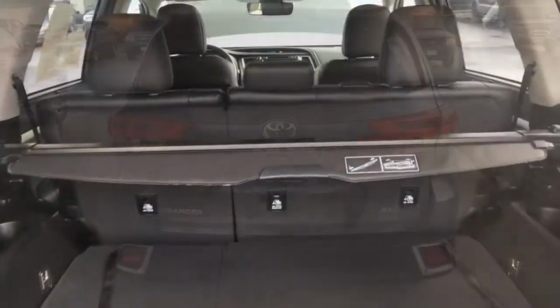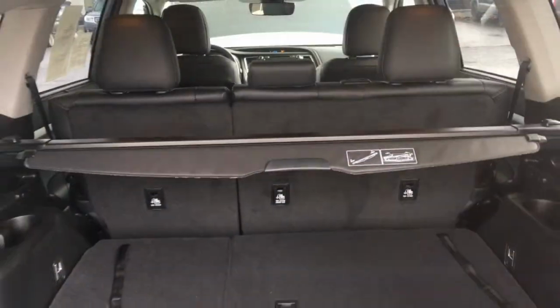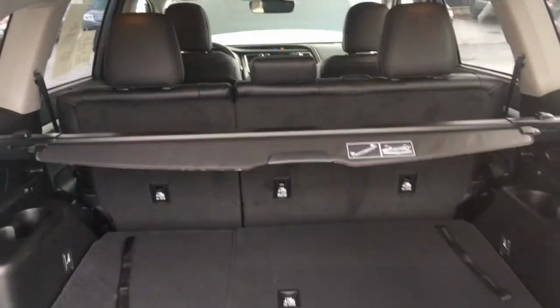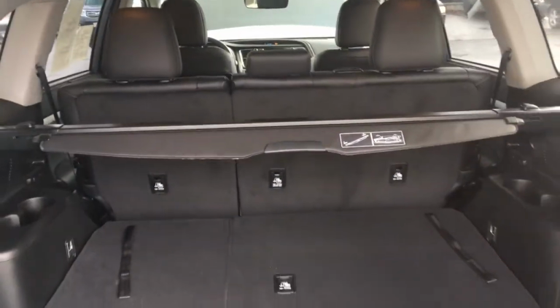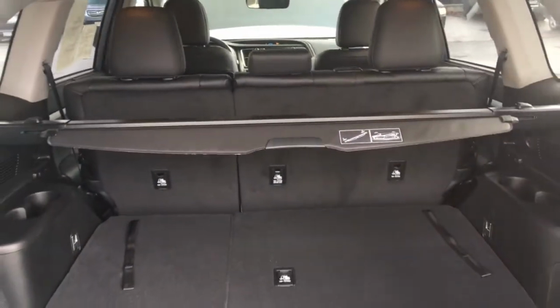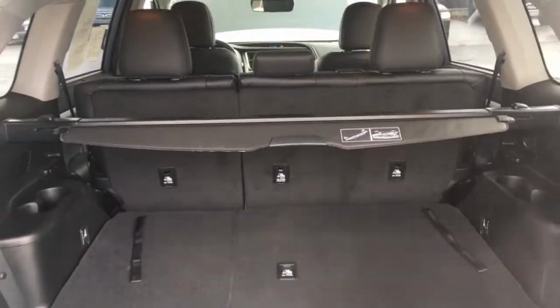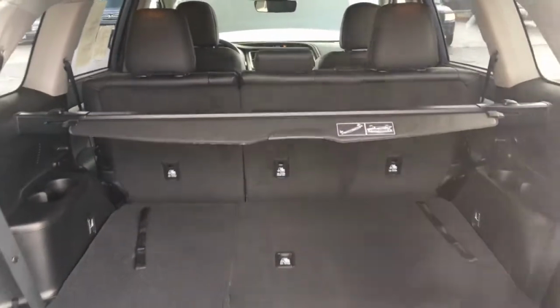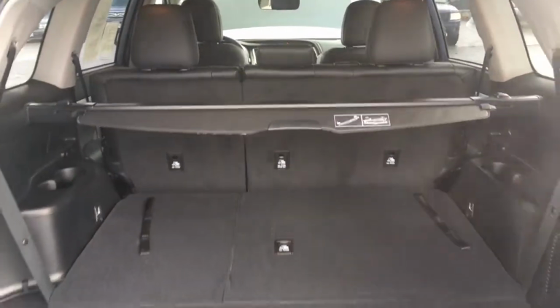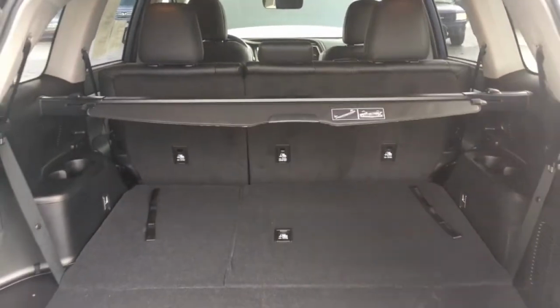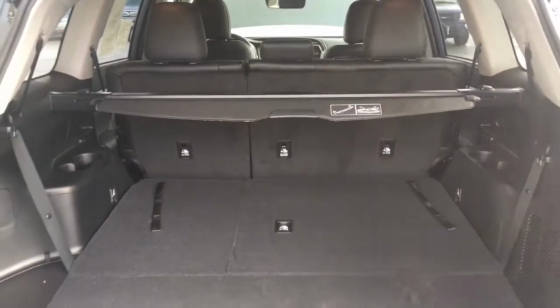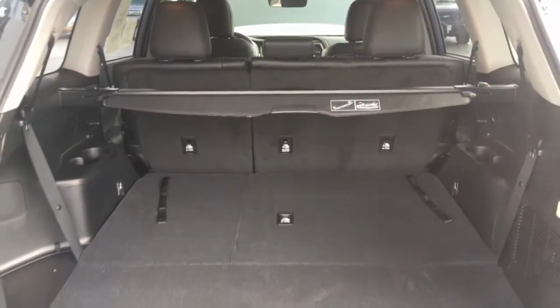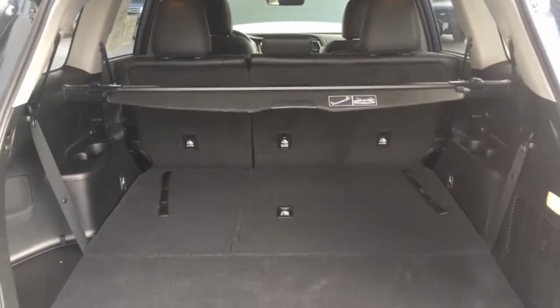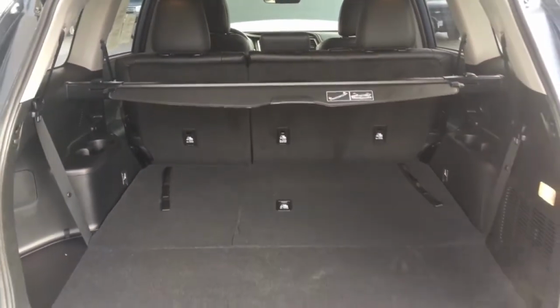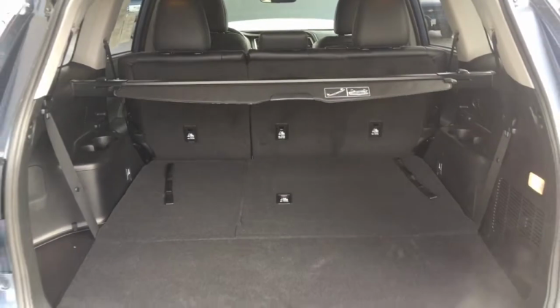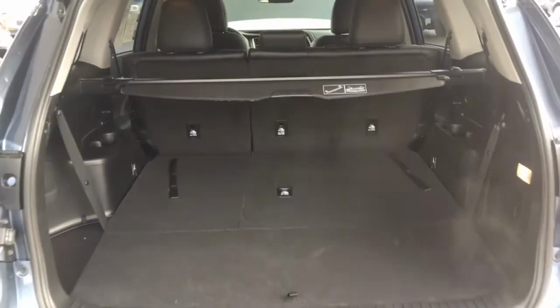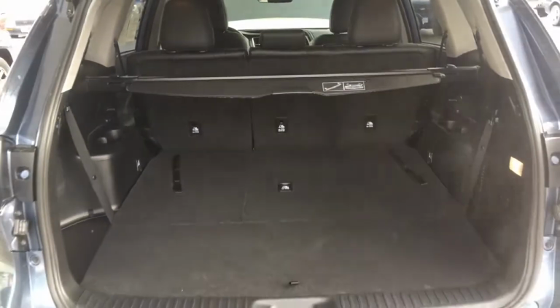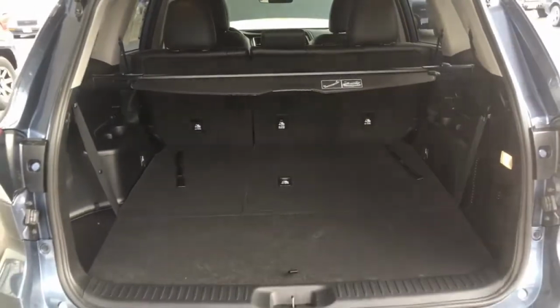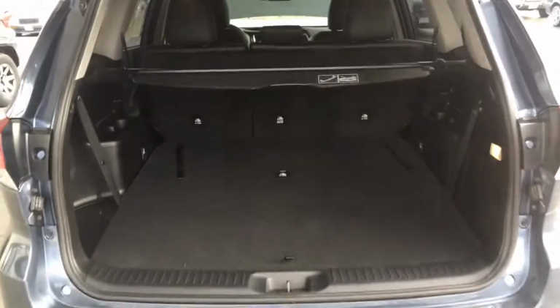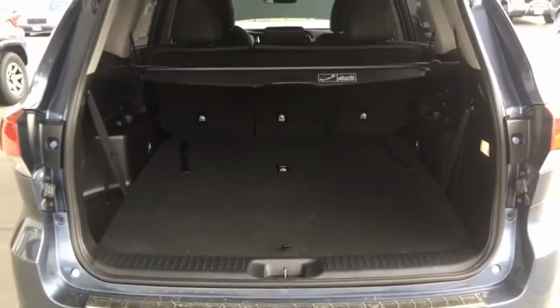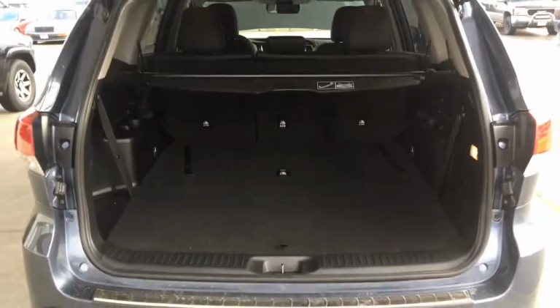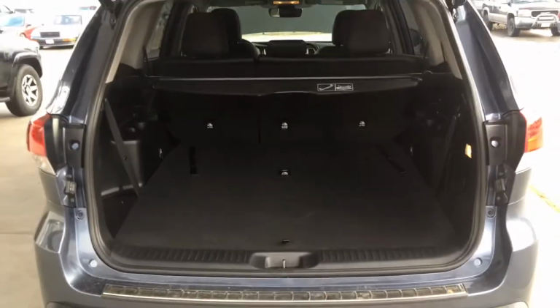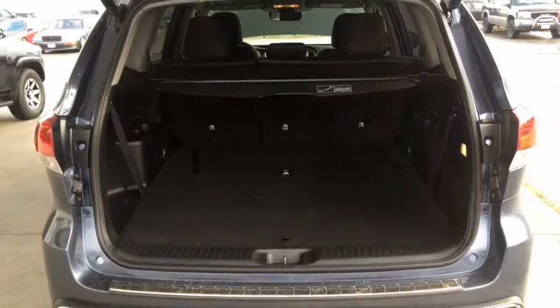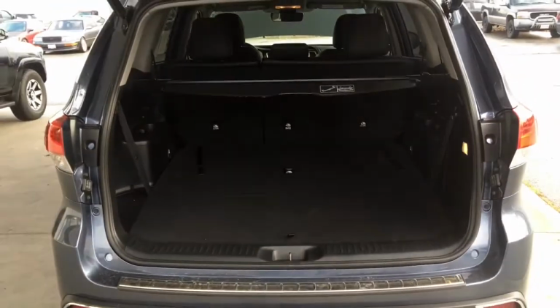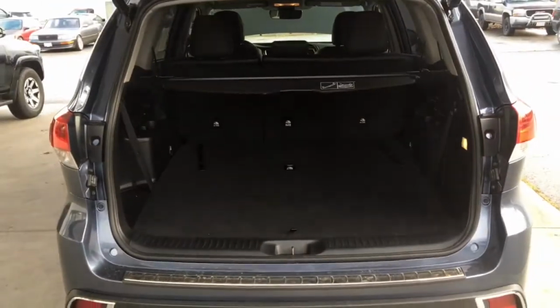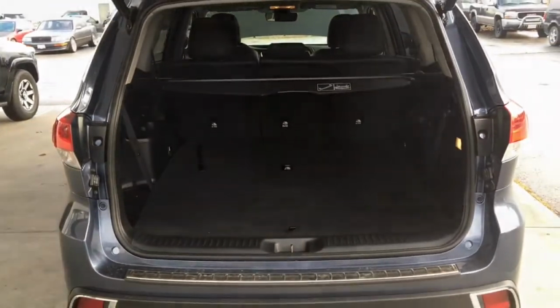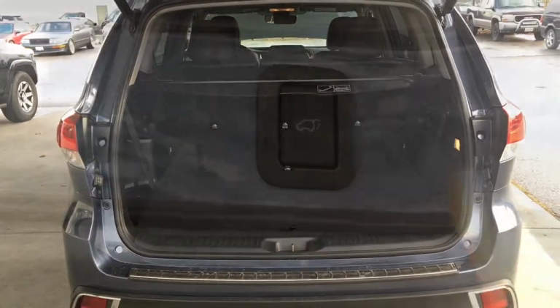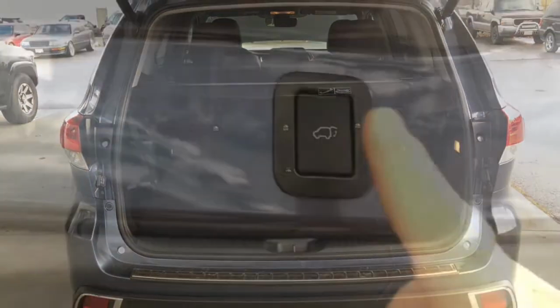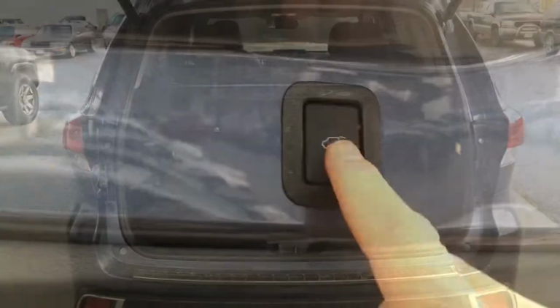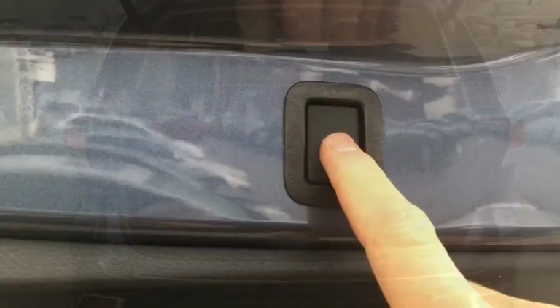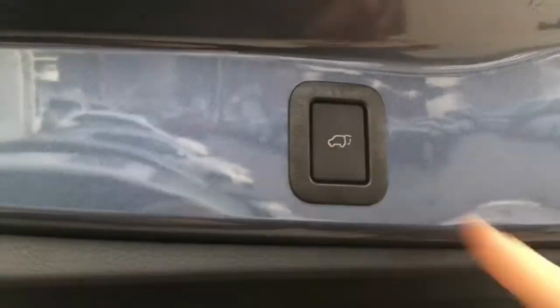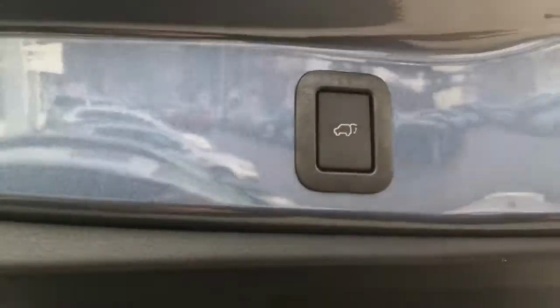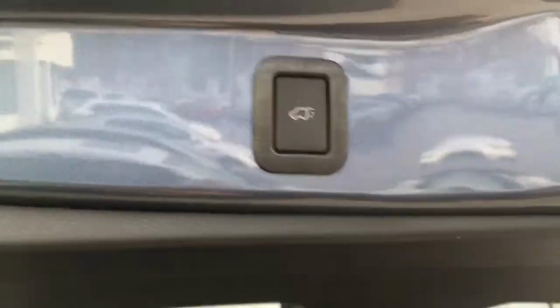Opening the hatch reveals a large carpeted cargo area. There's fold-flat third row seating and a convenient power lift gate.